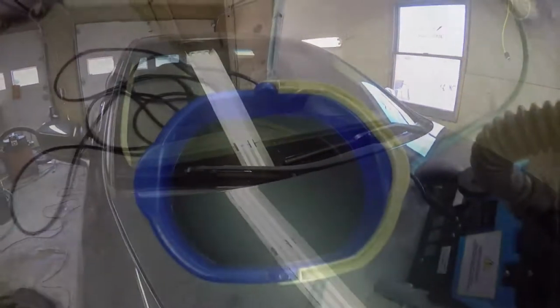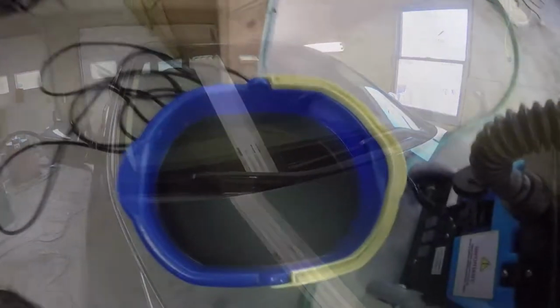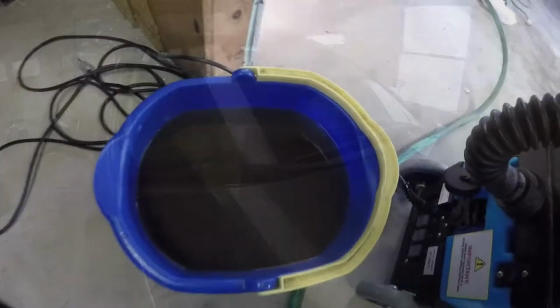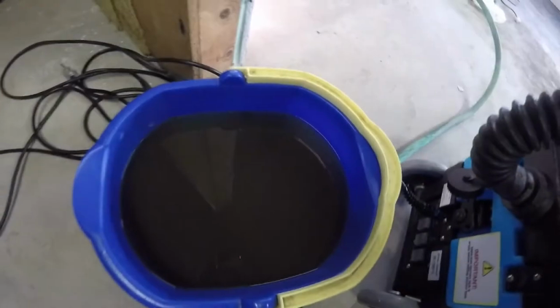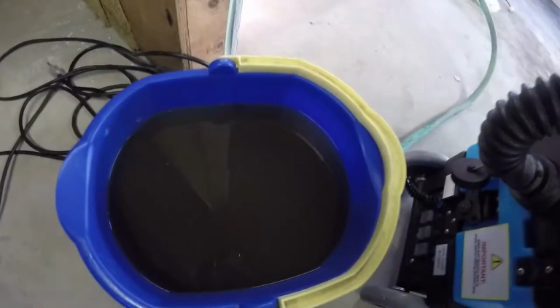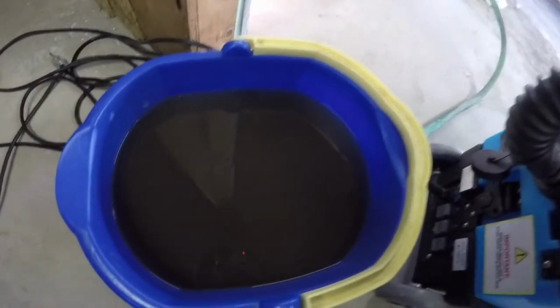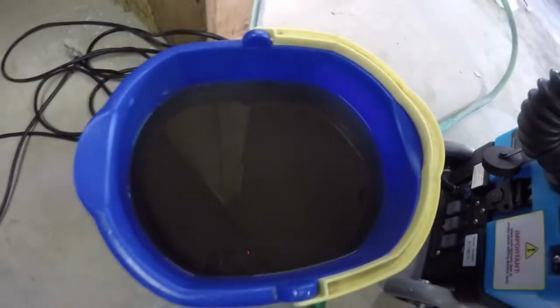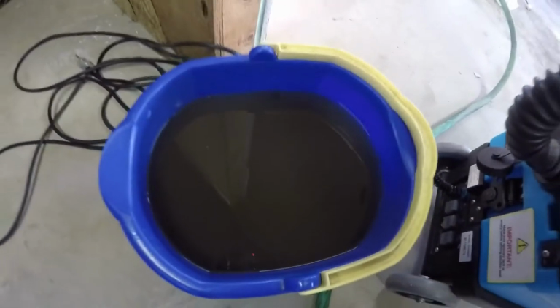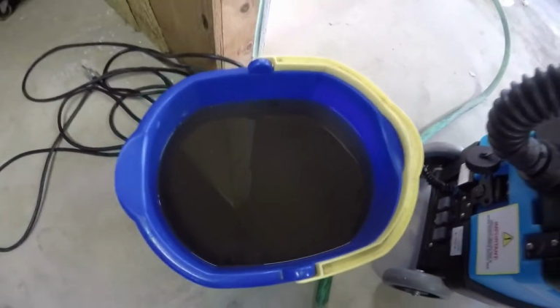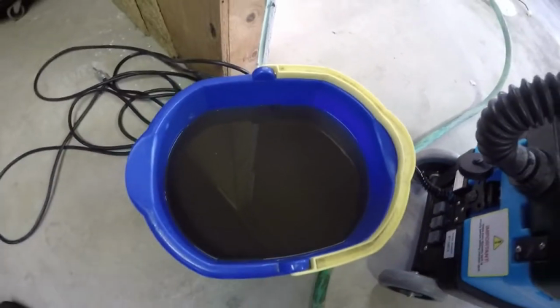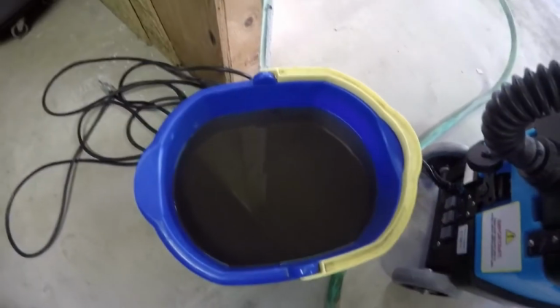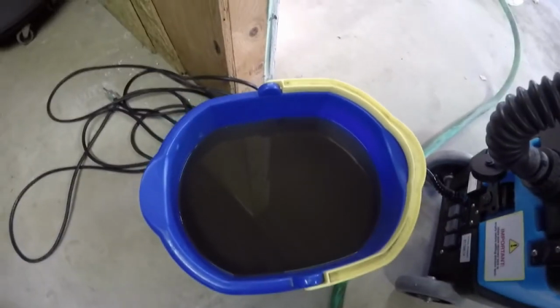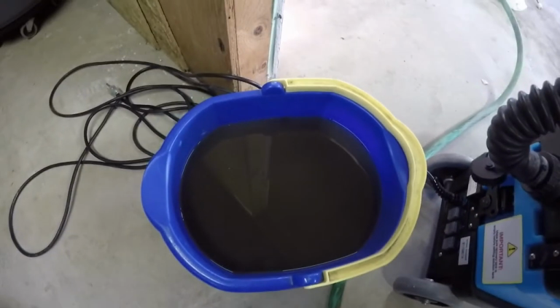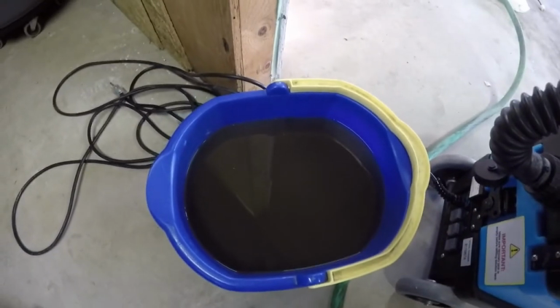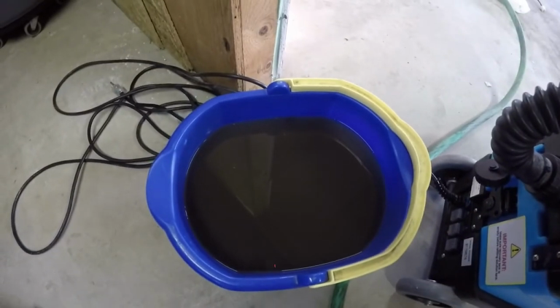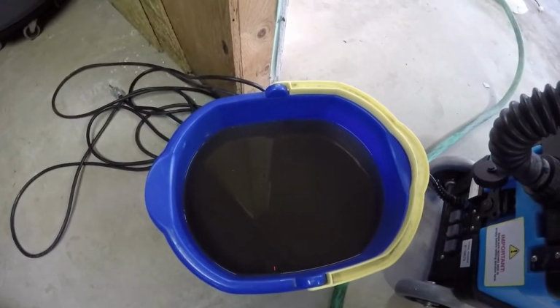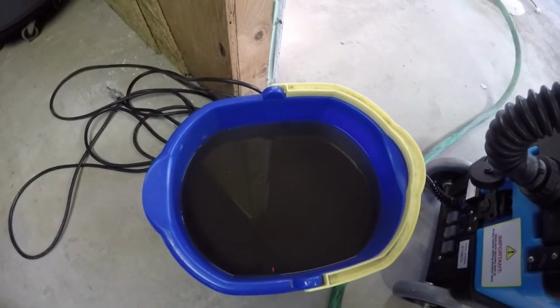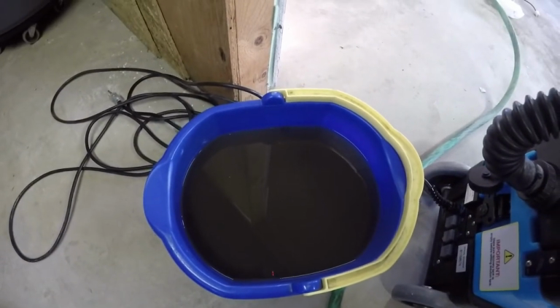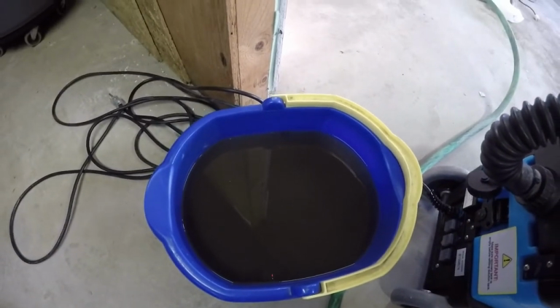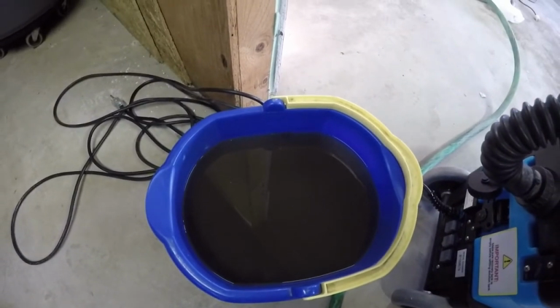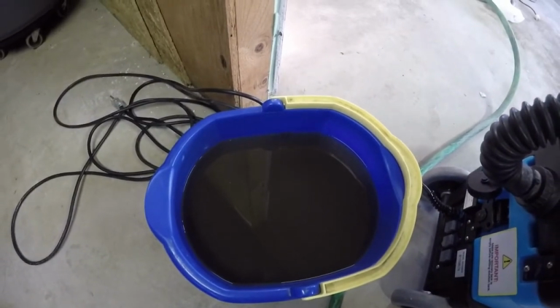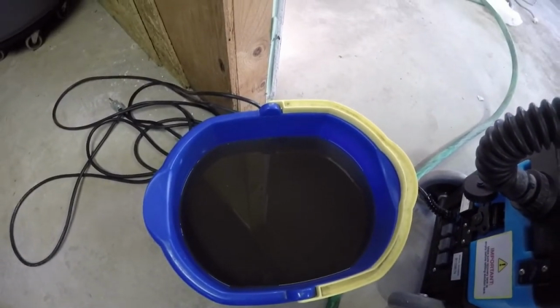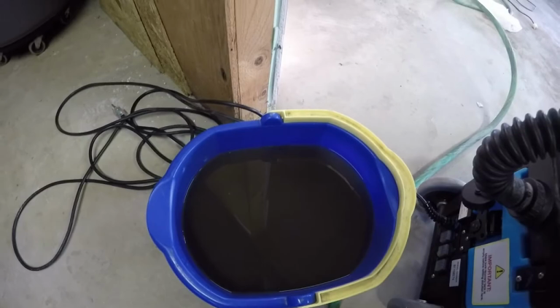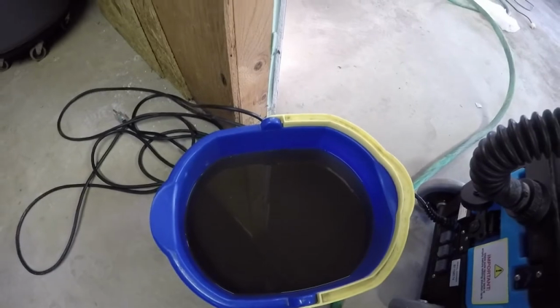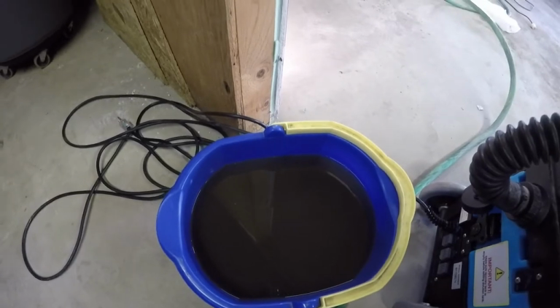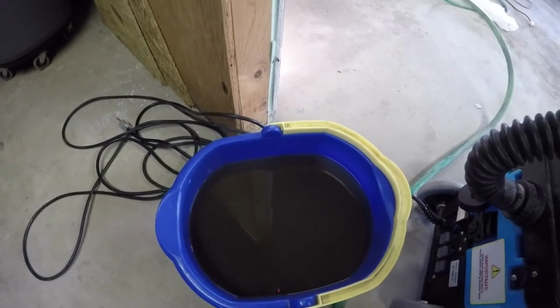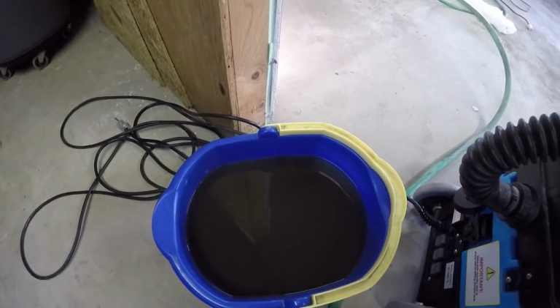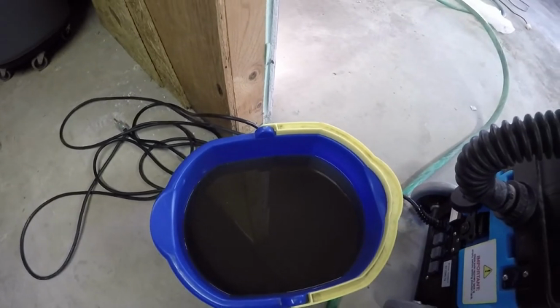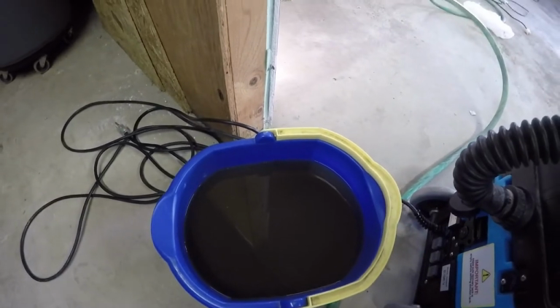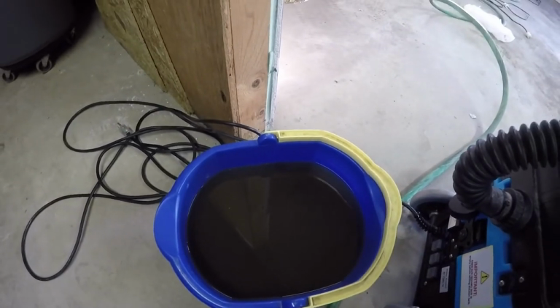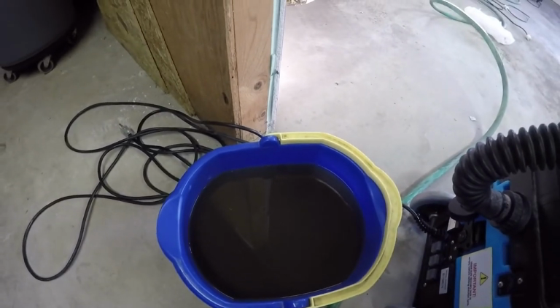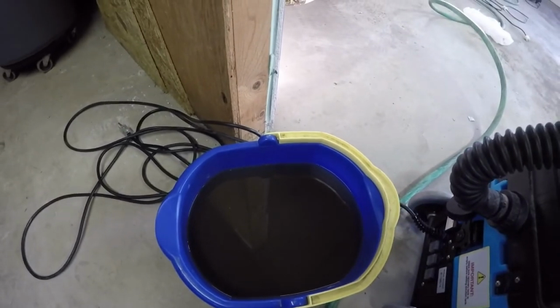Before I forget, here's the water from the X-Tractor out of the 2005 Honda Accord. Just want to add that in there.